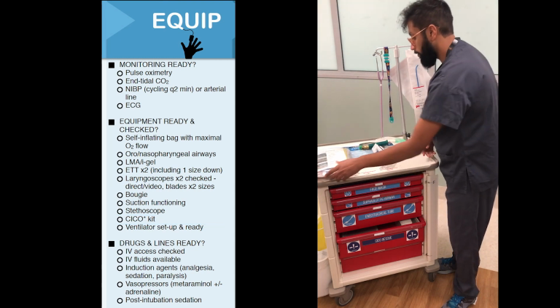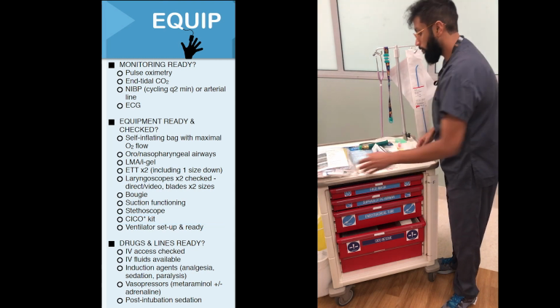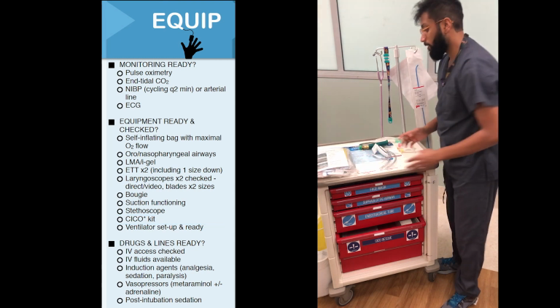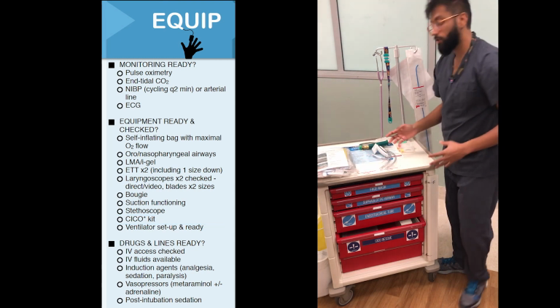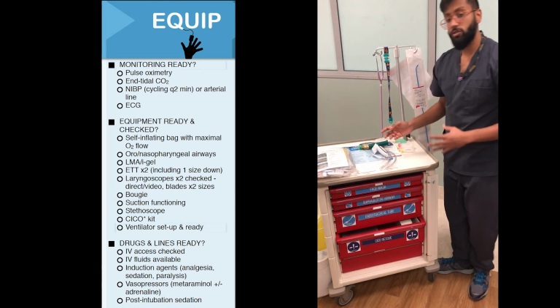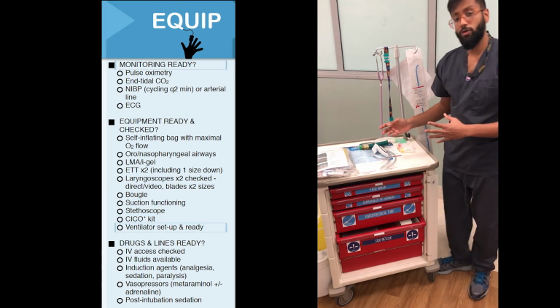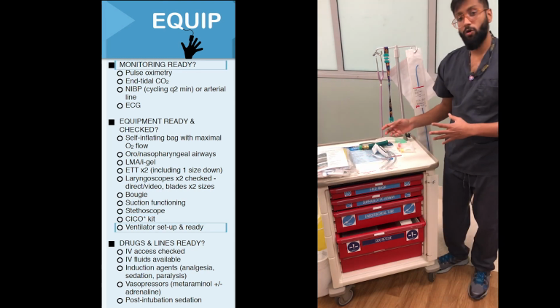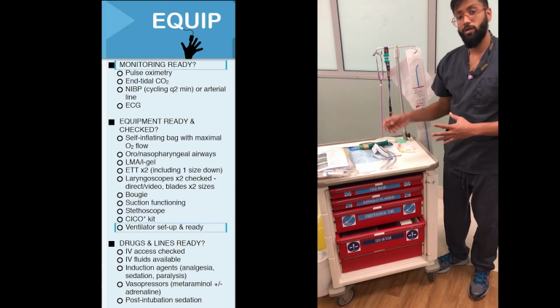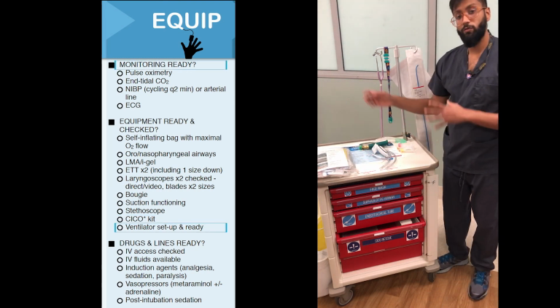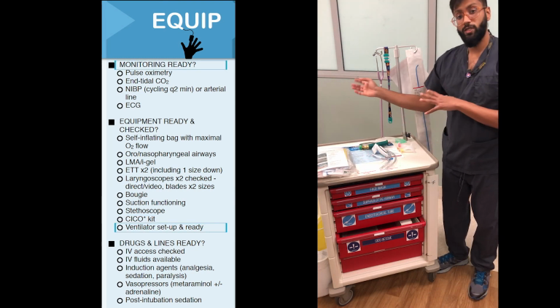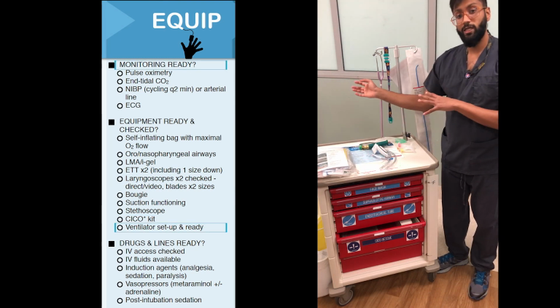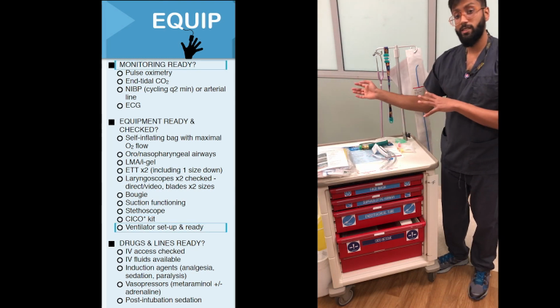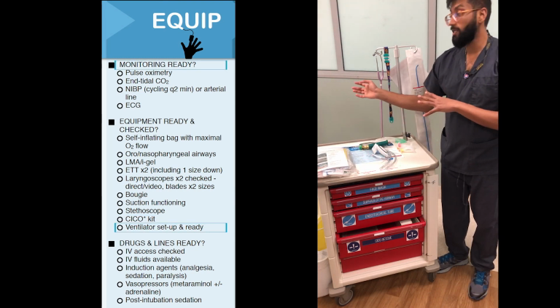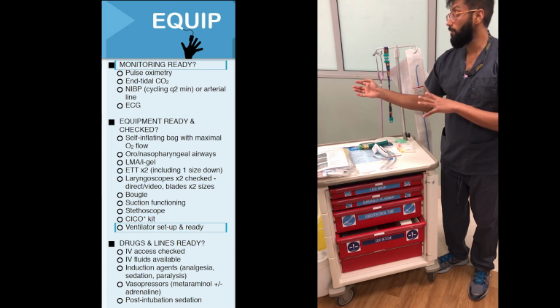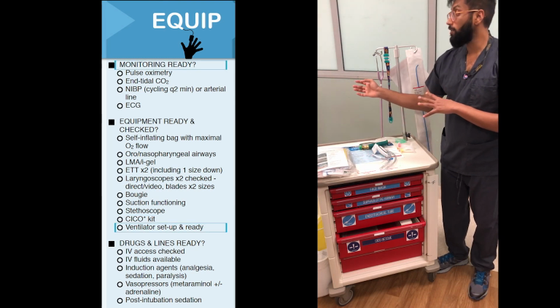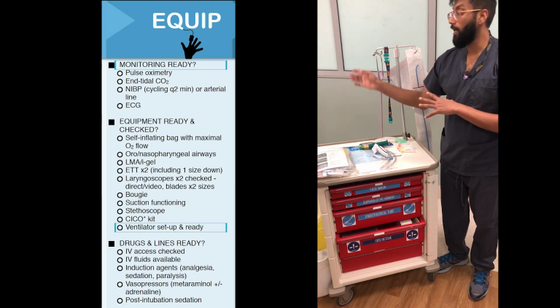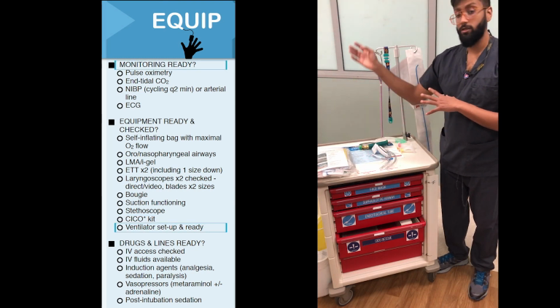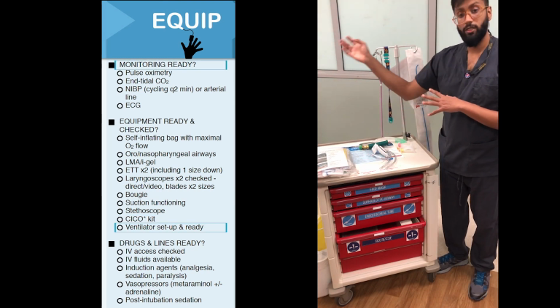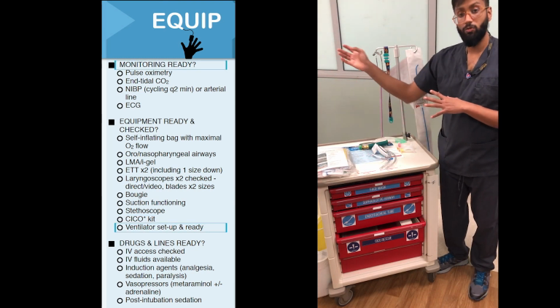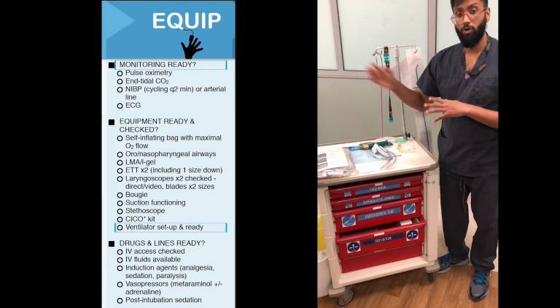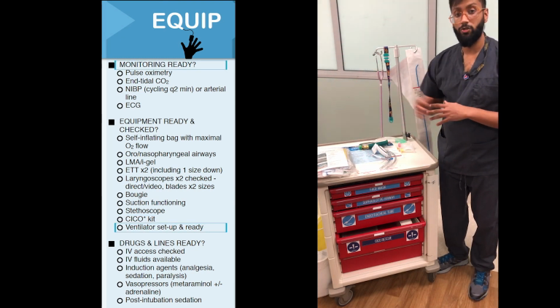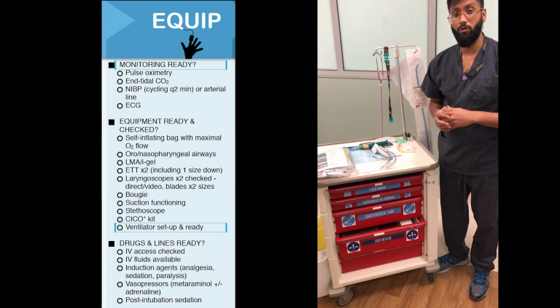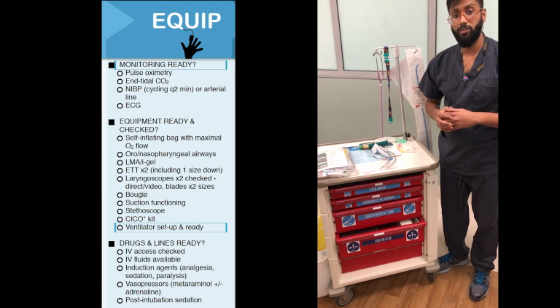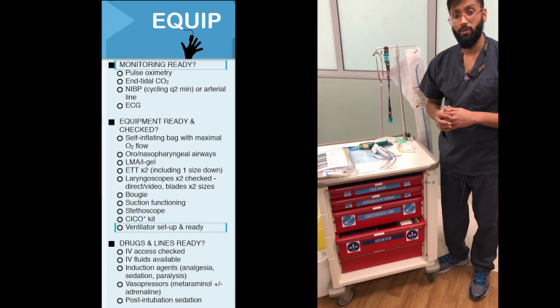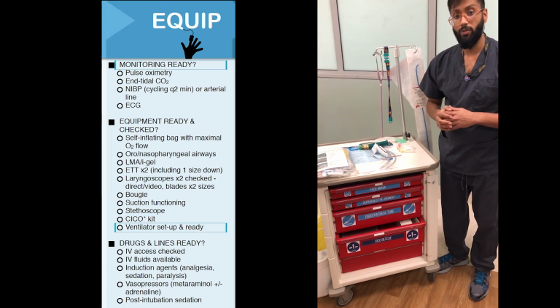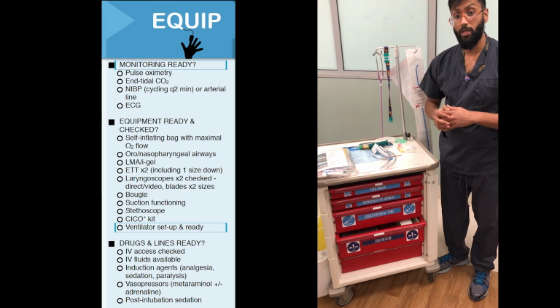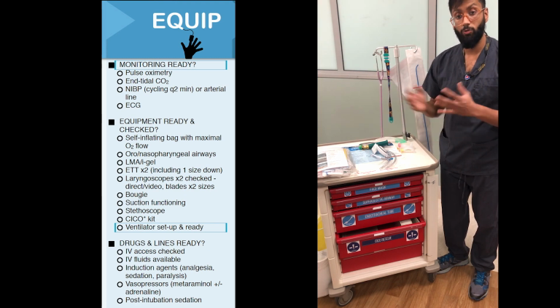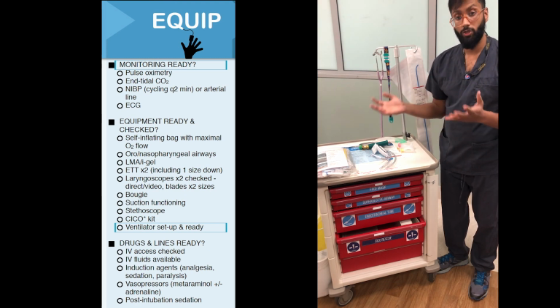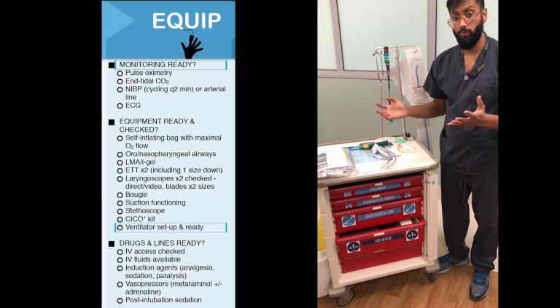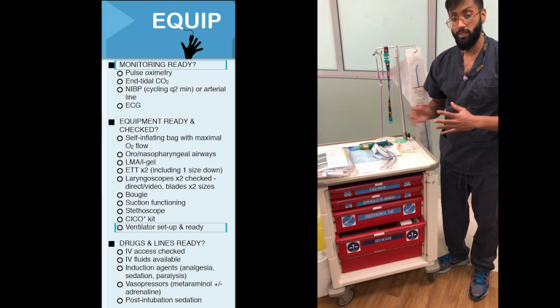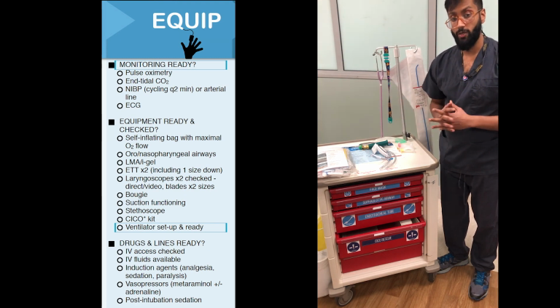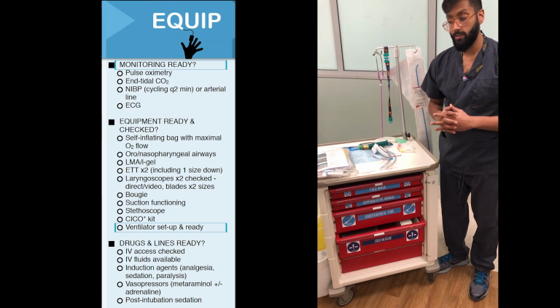The final things you require are your ventilator set up and your monitoring all set up, and we'll look at the bed space.